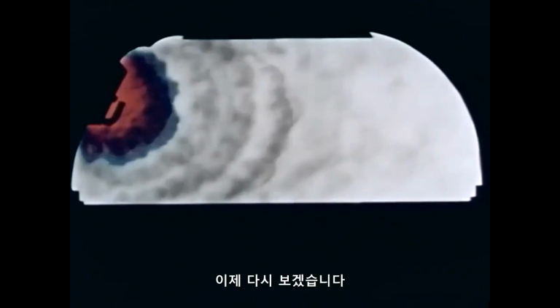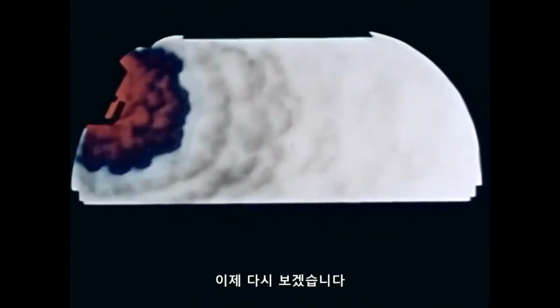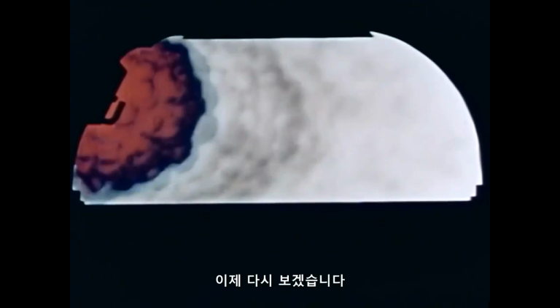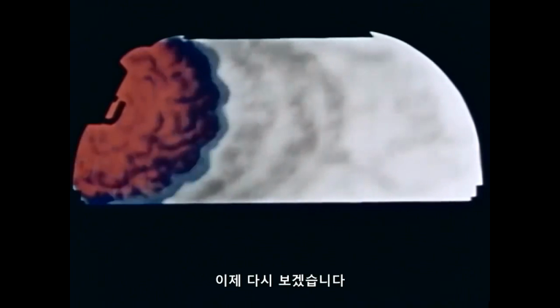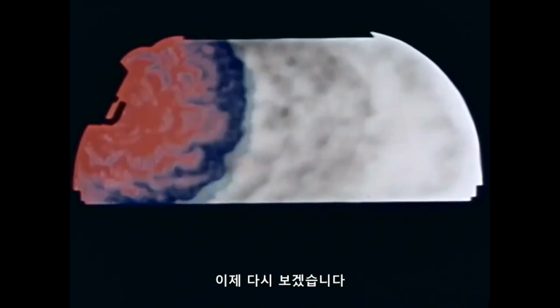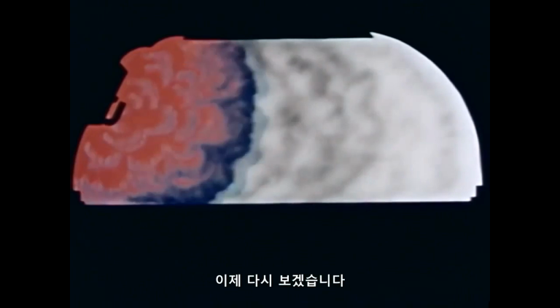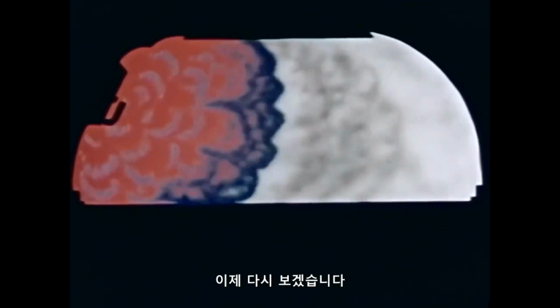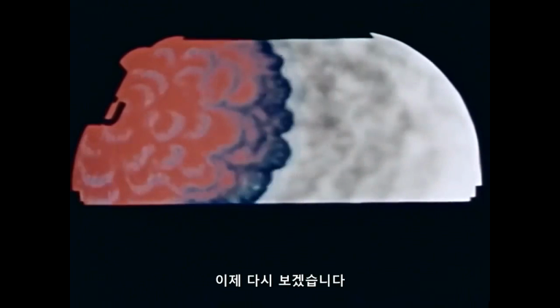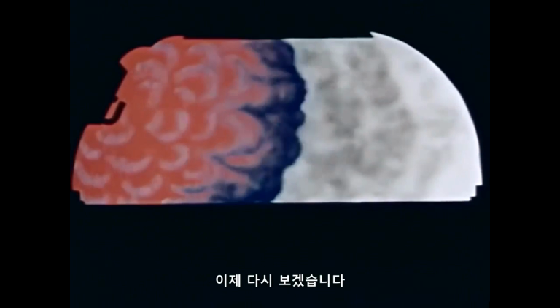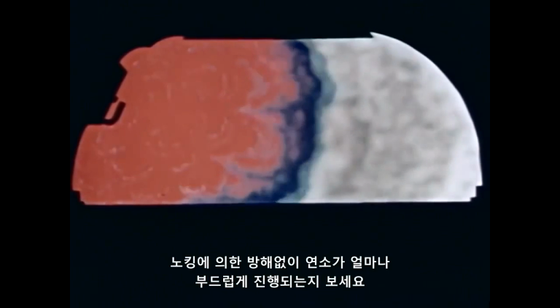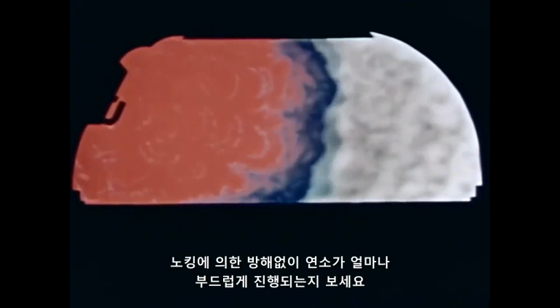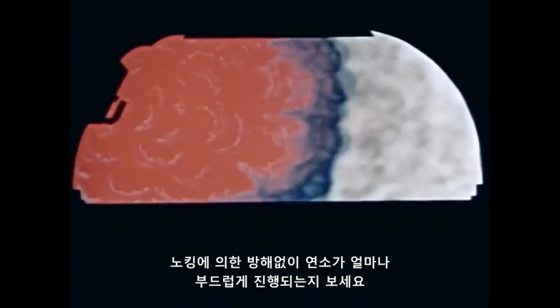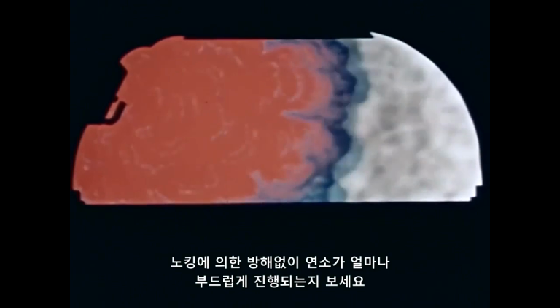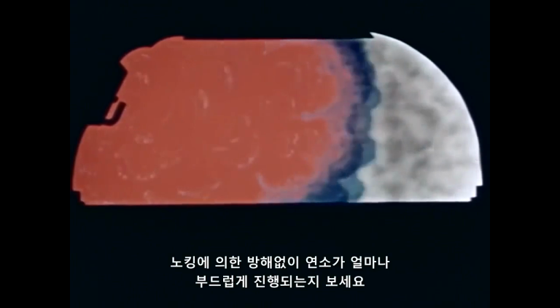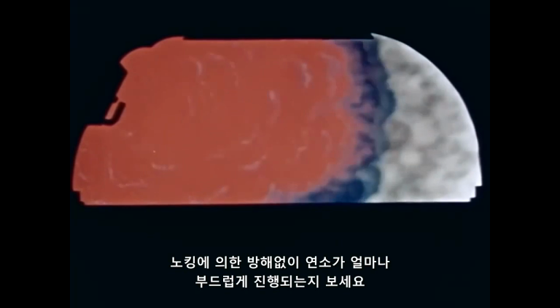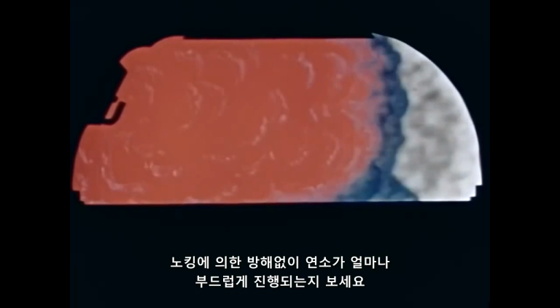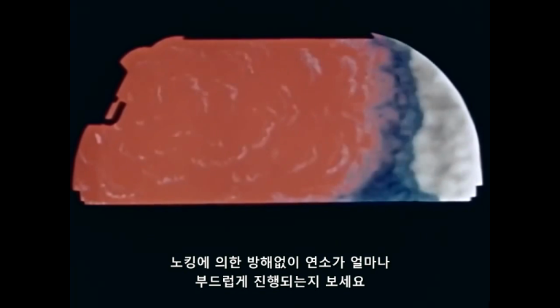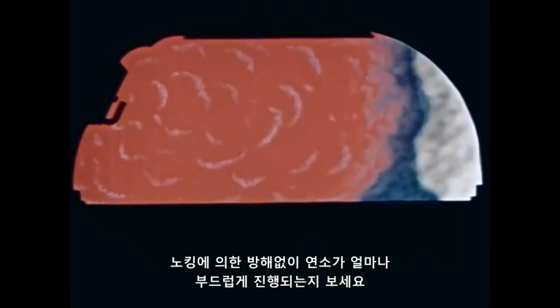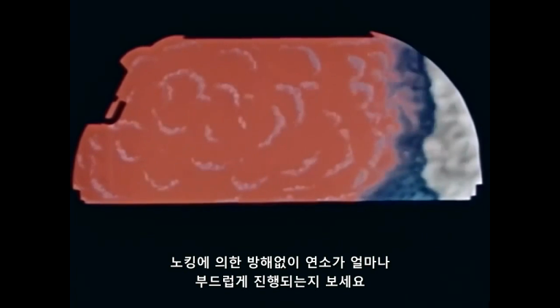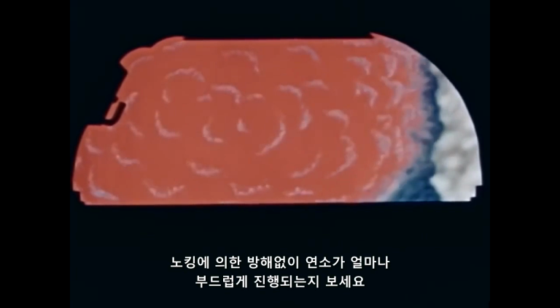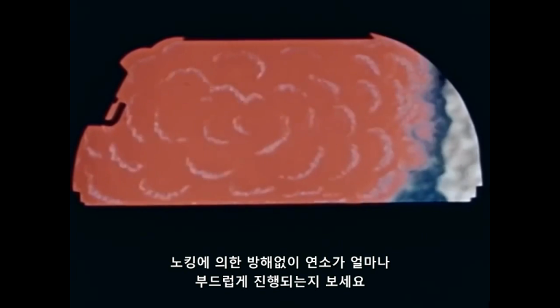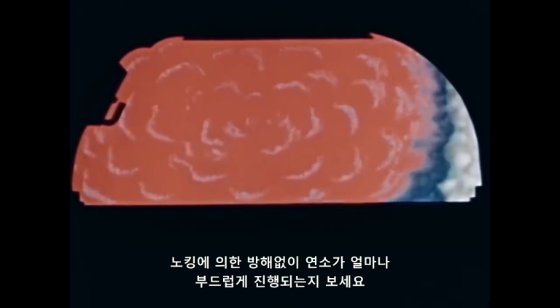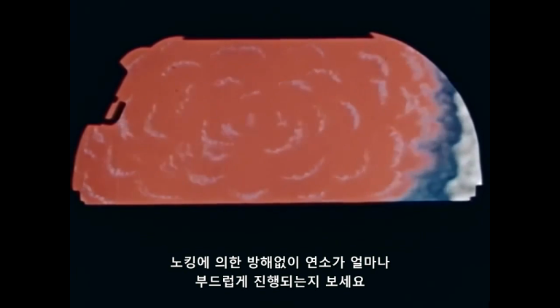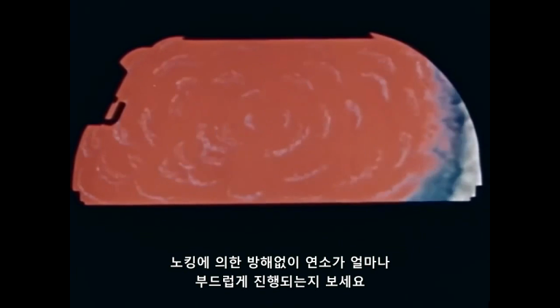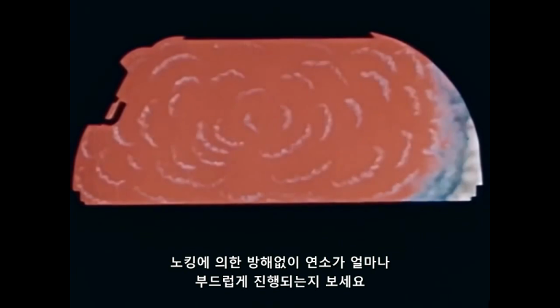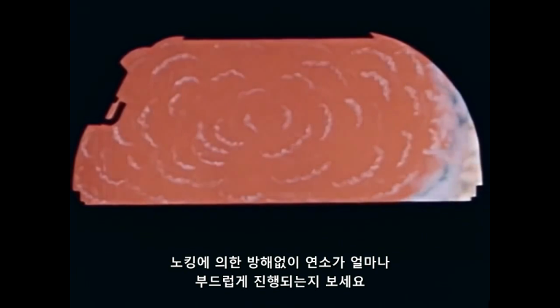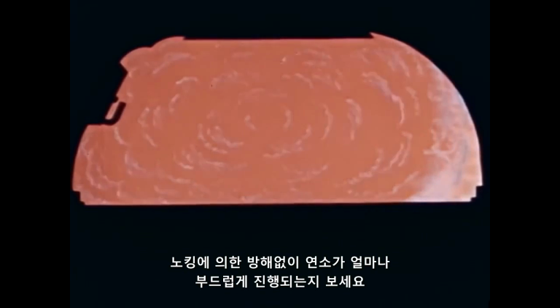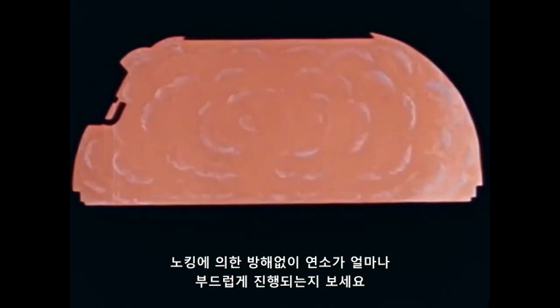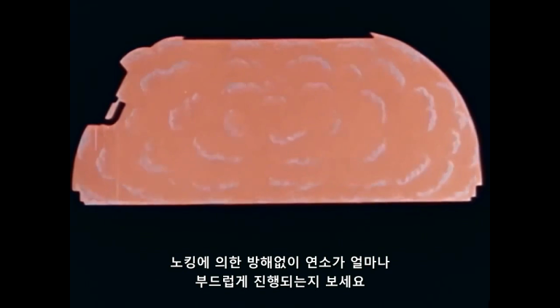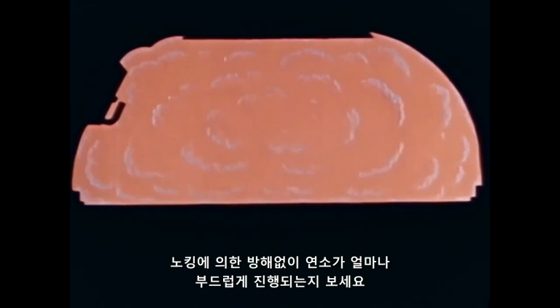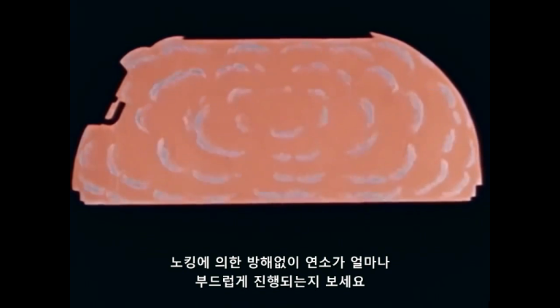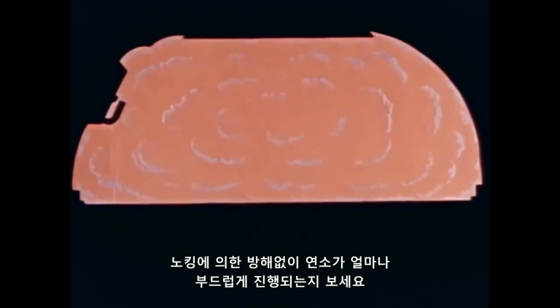Now we shall repeat the action. Watch how the combustion proceeds as it should — smoothly and without the interference caused by knocking.